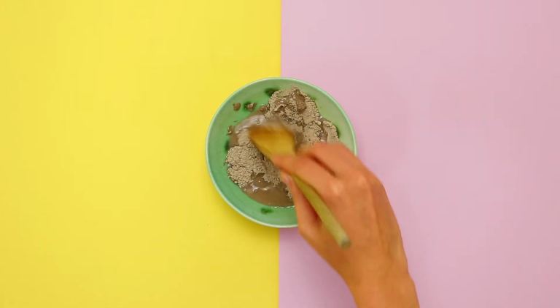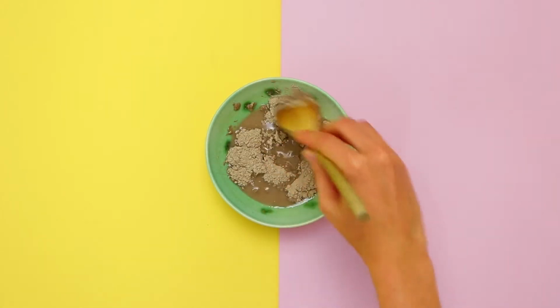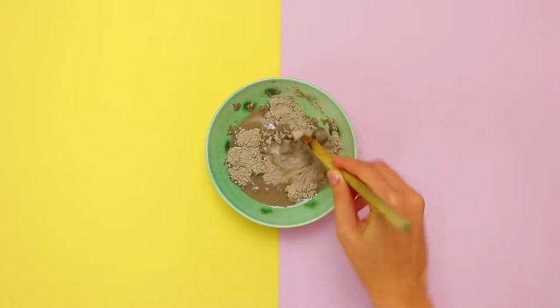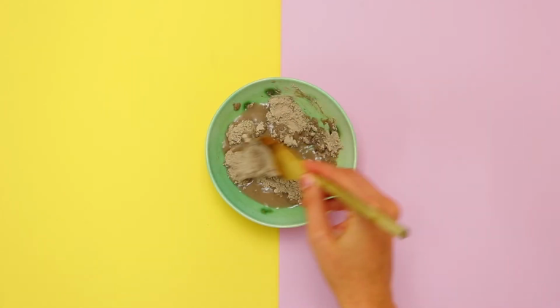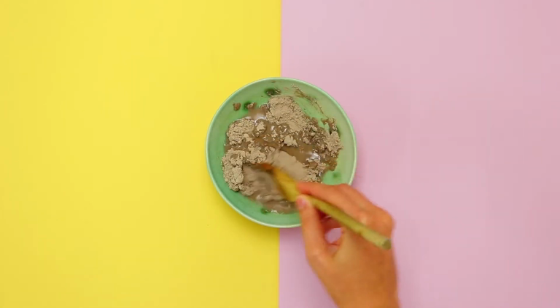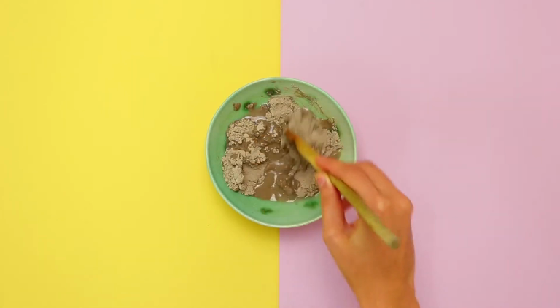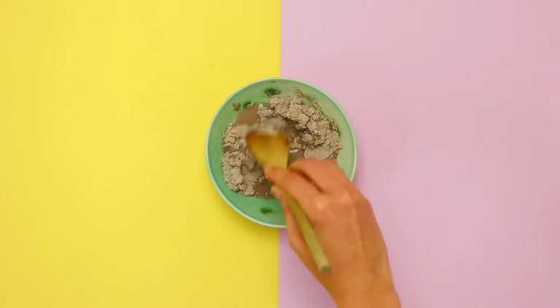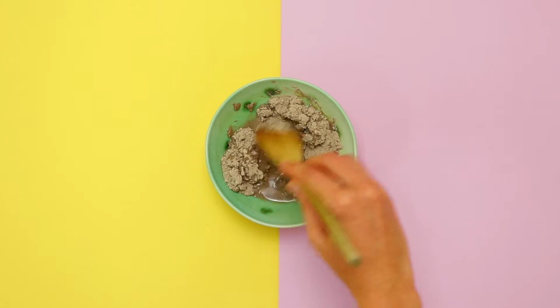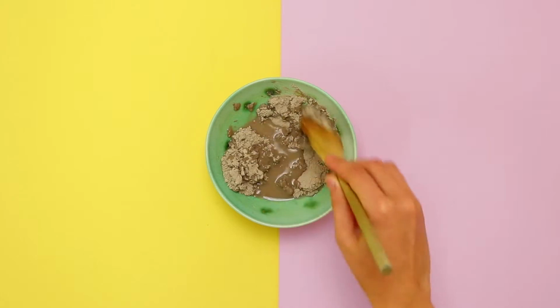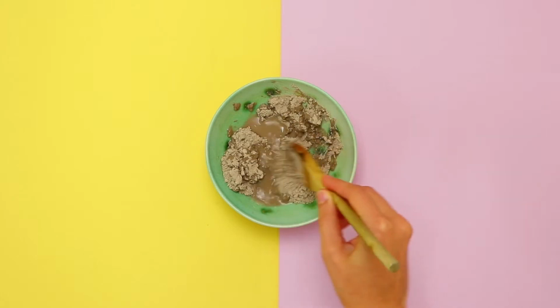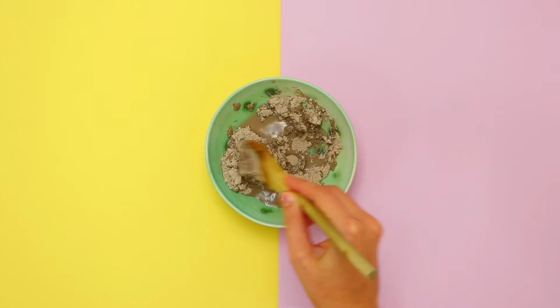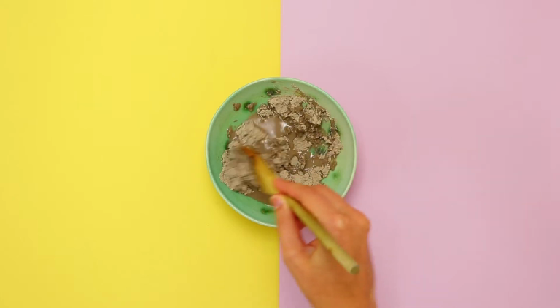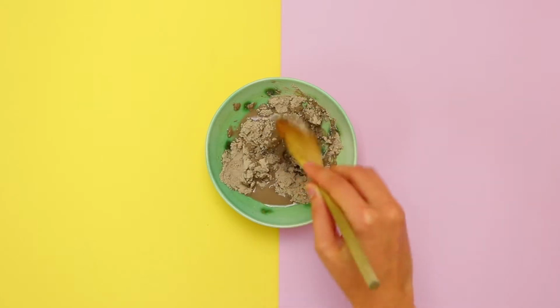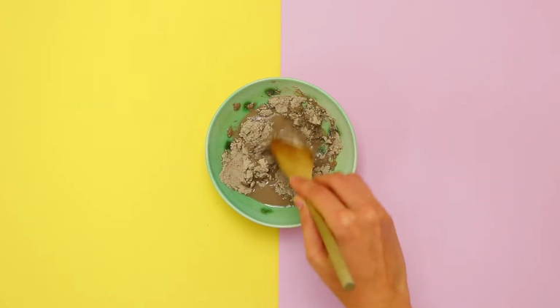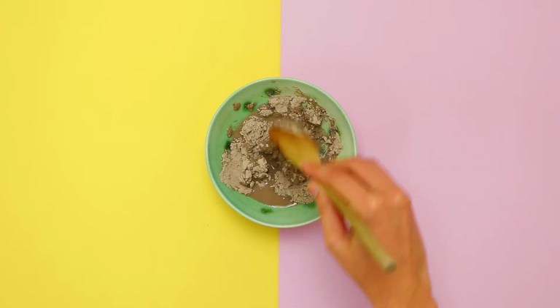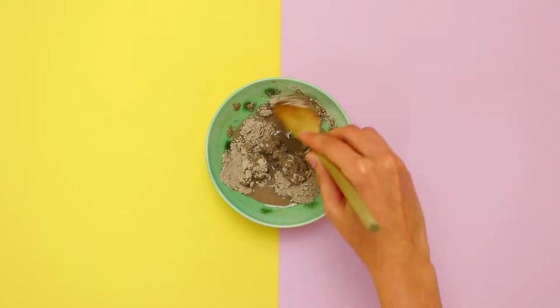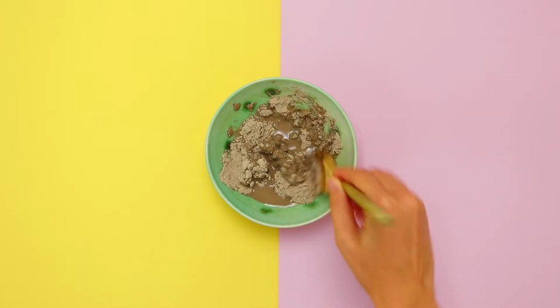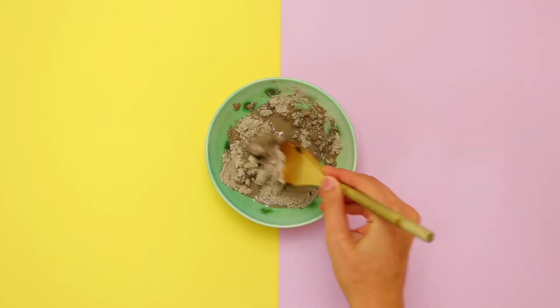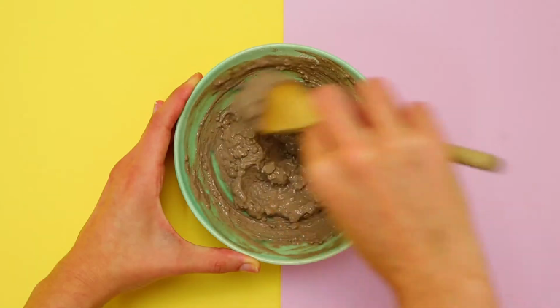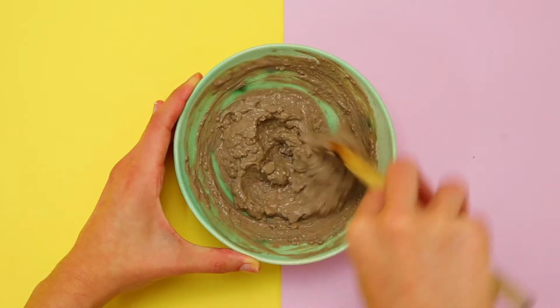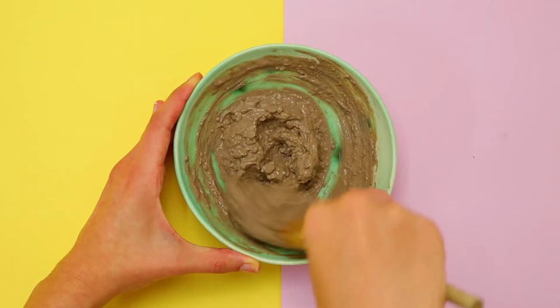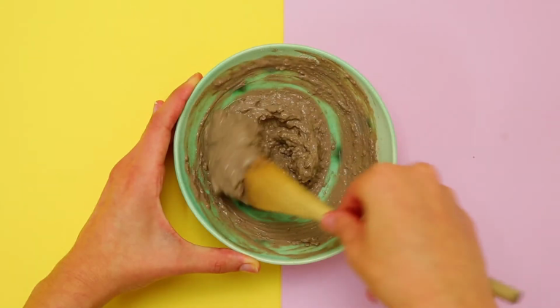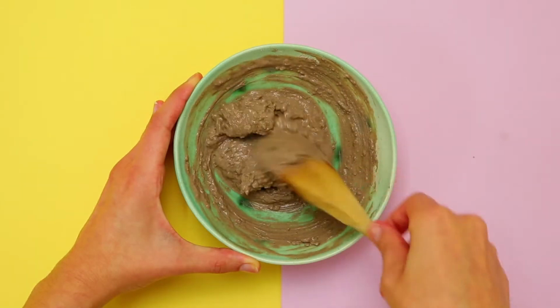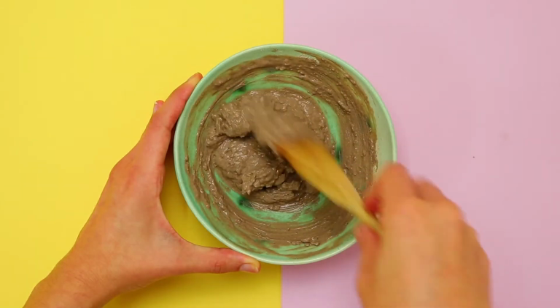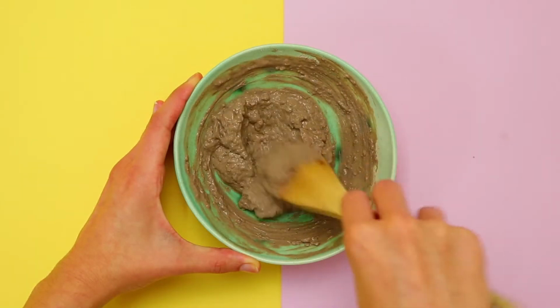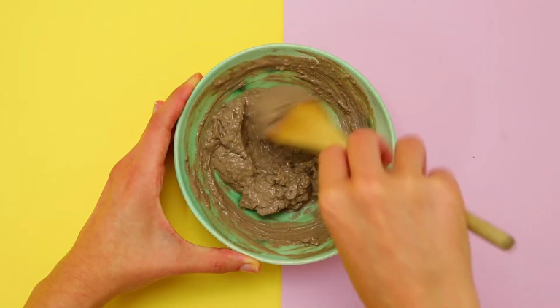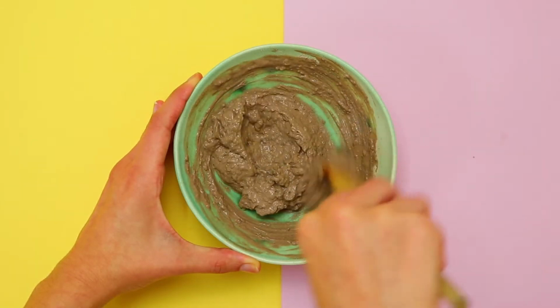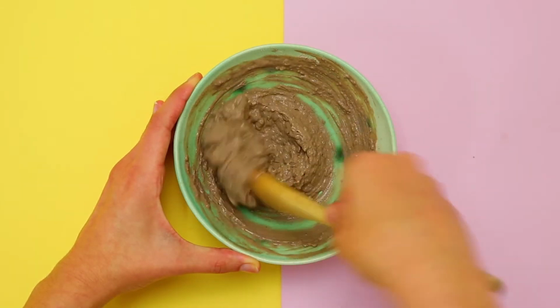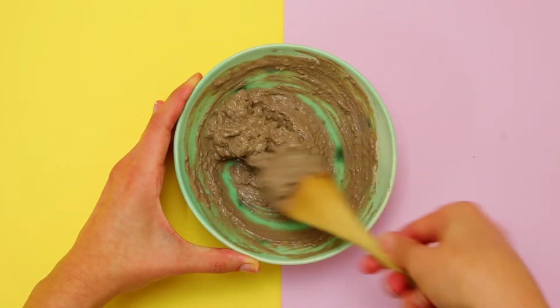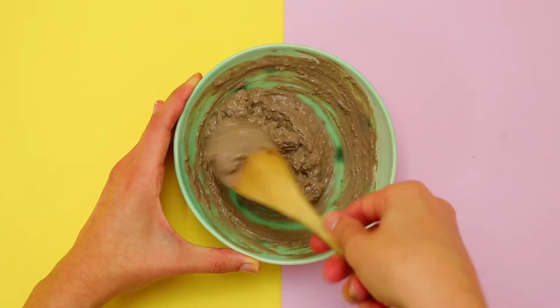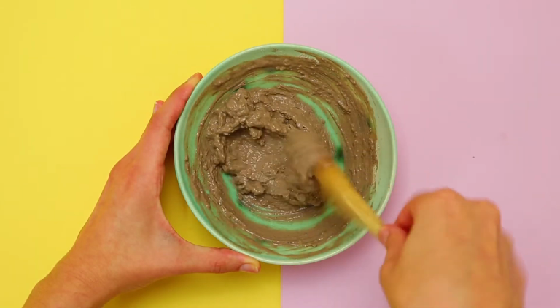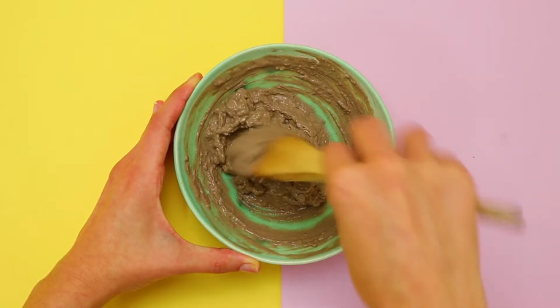Please do not use any metal utensils as bentonite clay's beneficial properties will be drawn out.